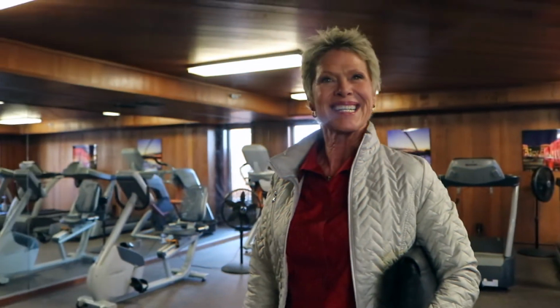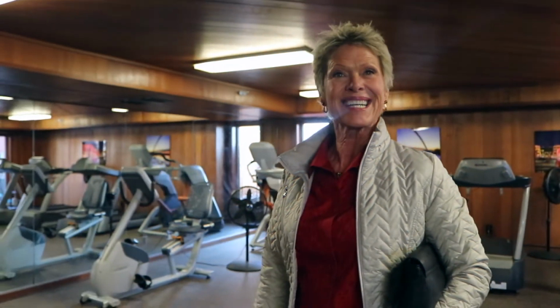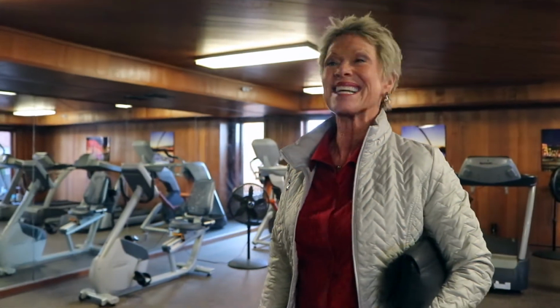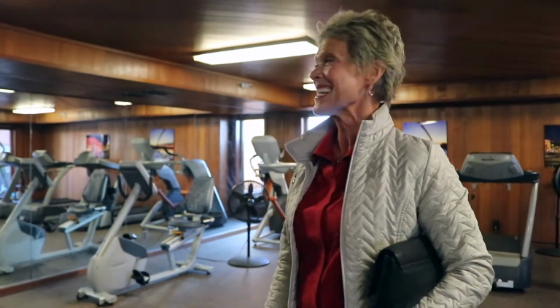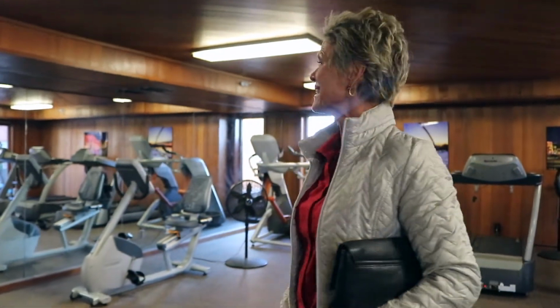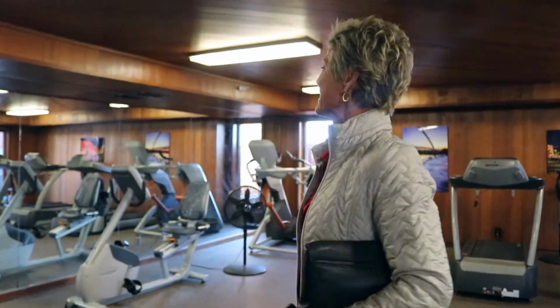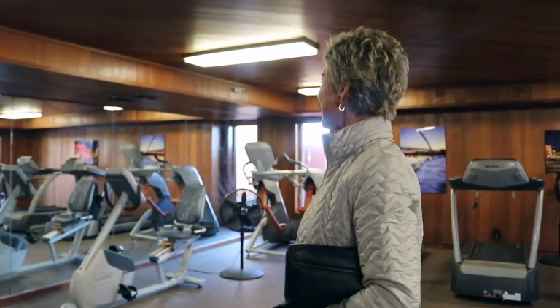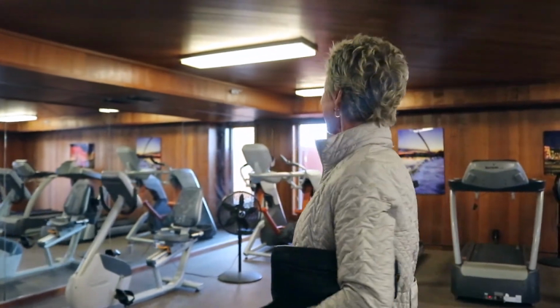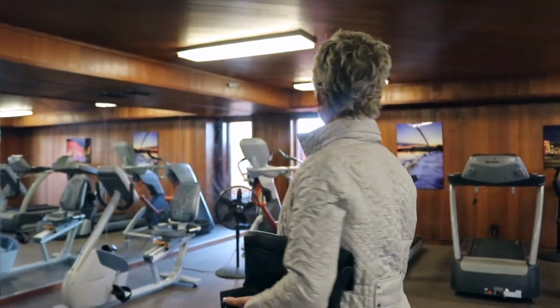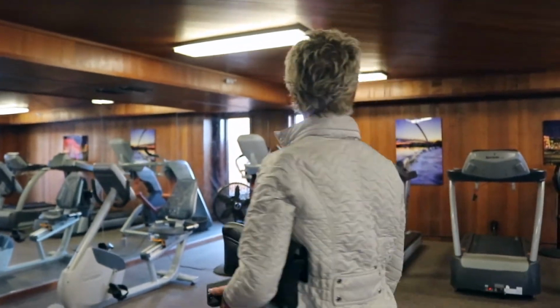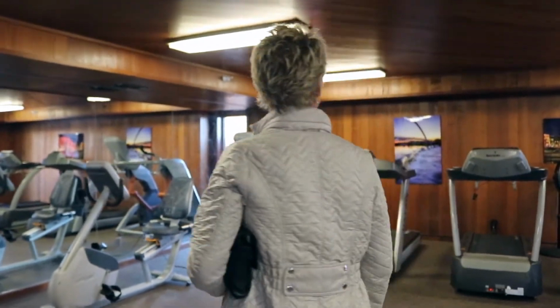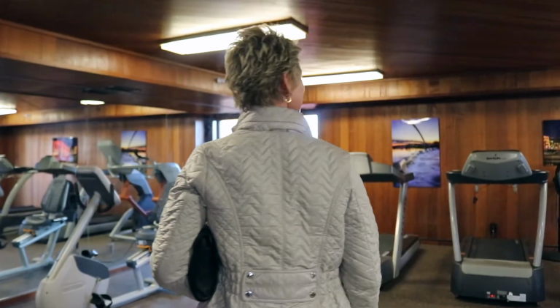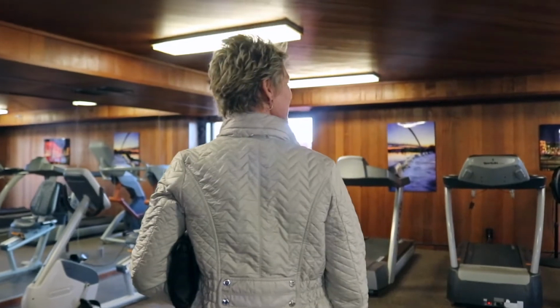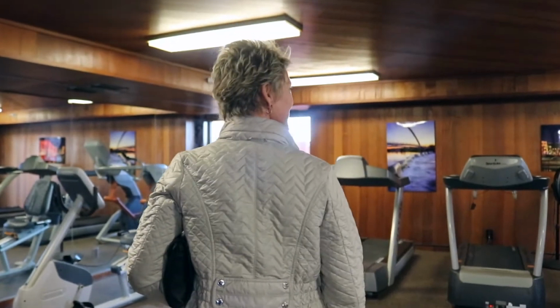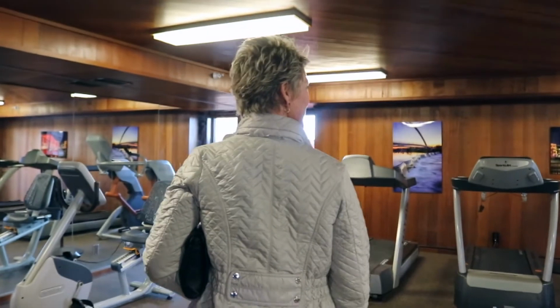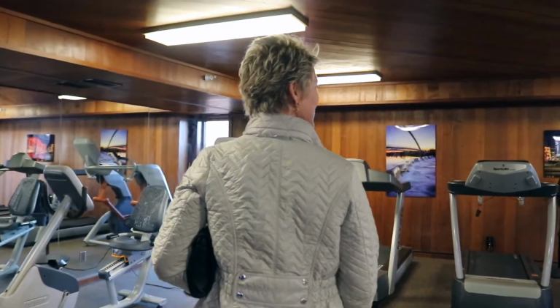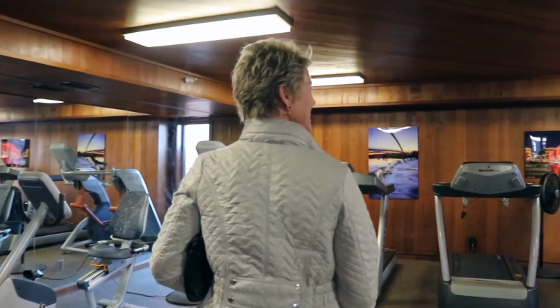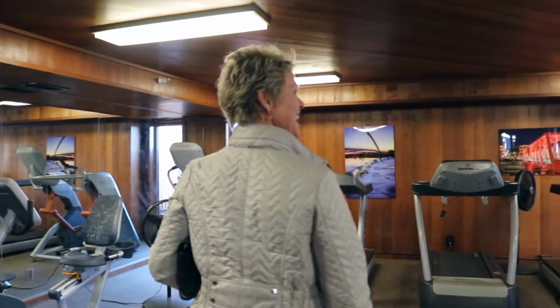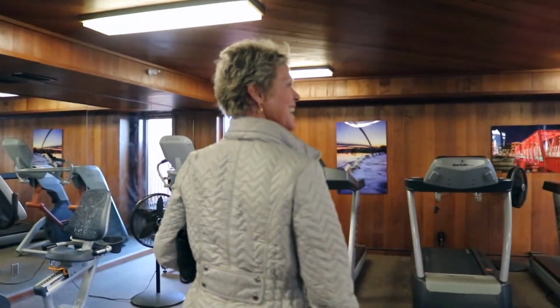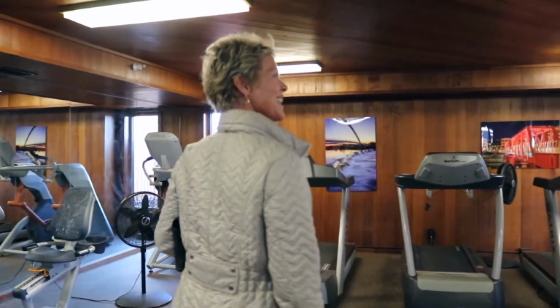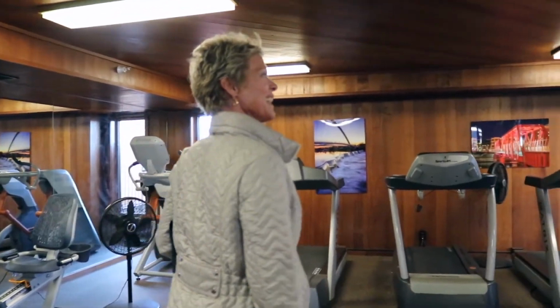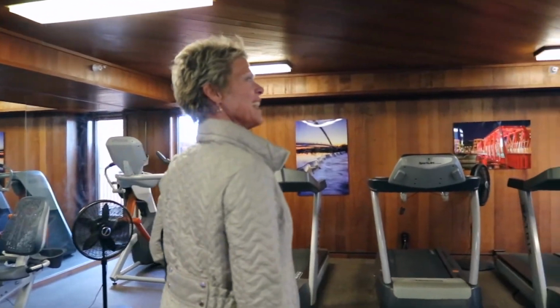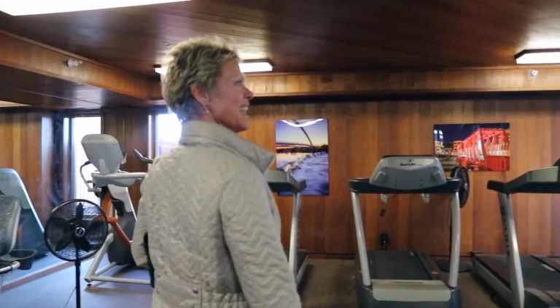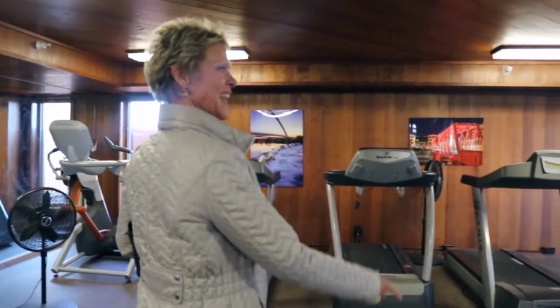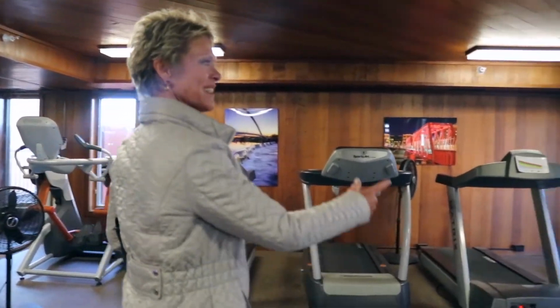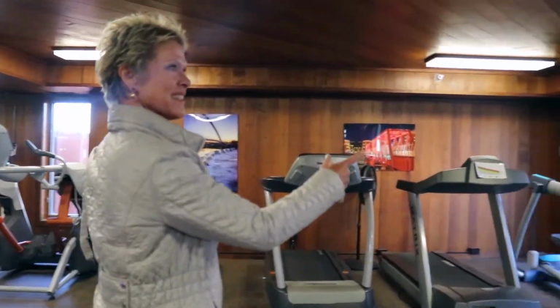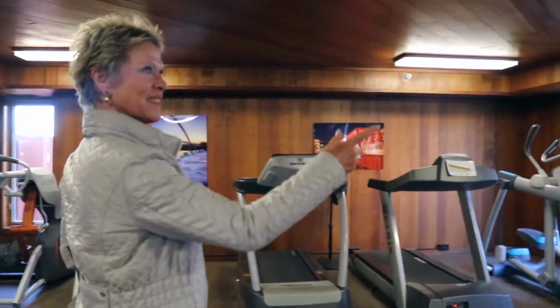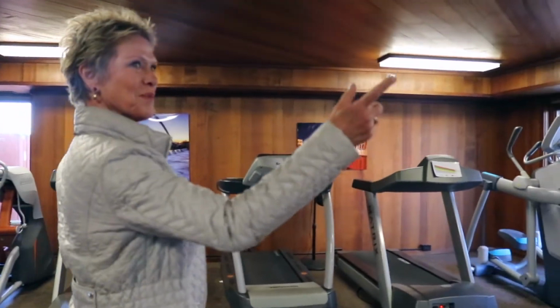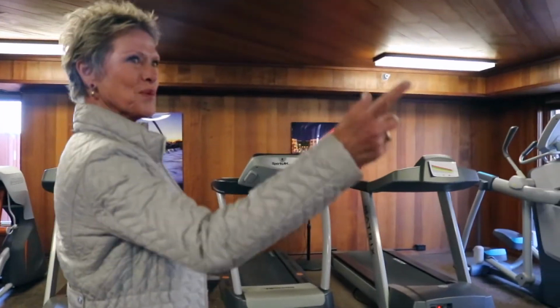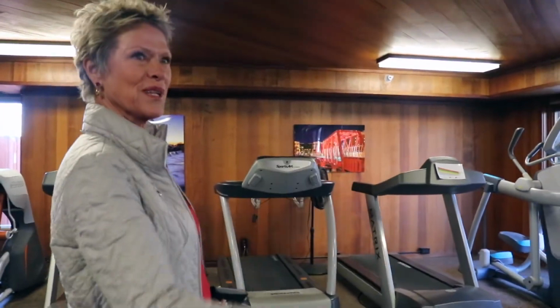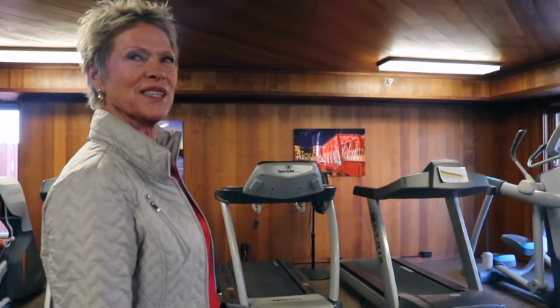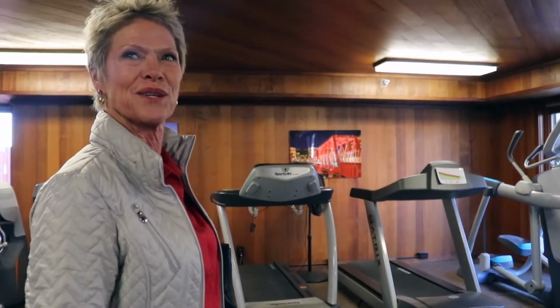Kinda nice, isn't it? And access out to the pool again, too.